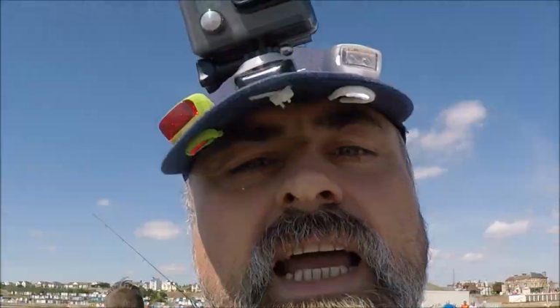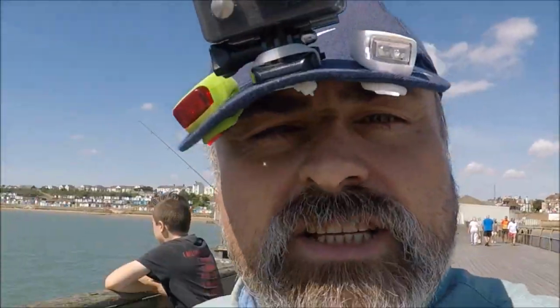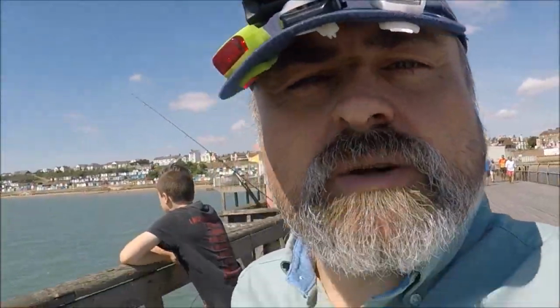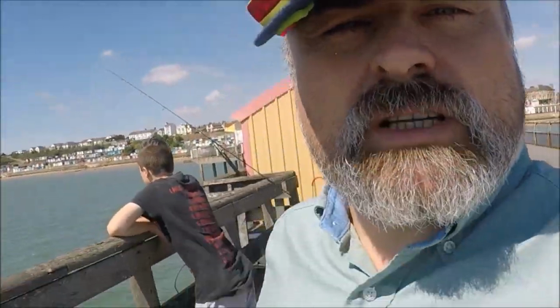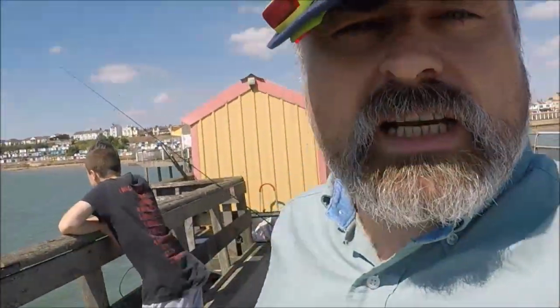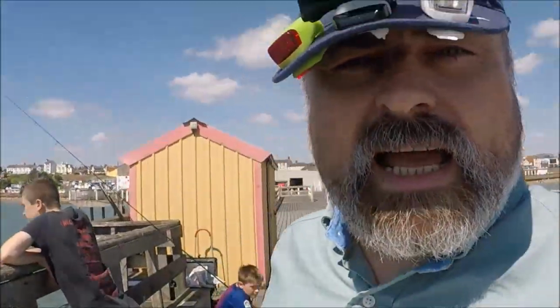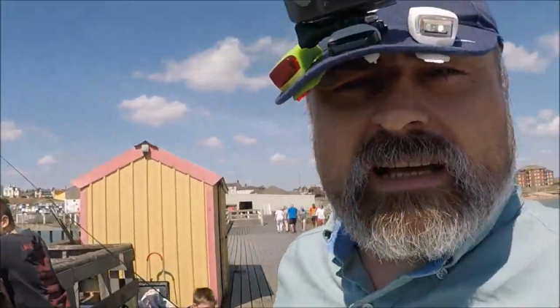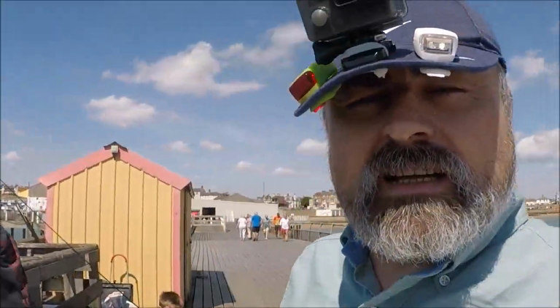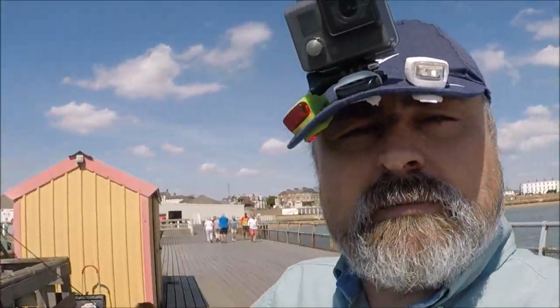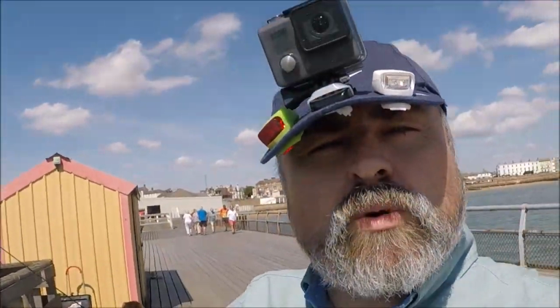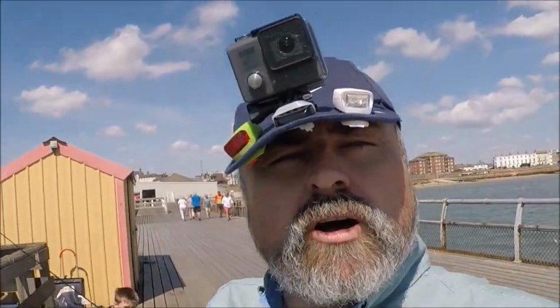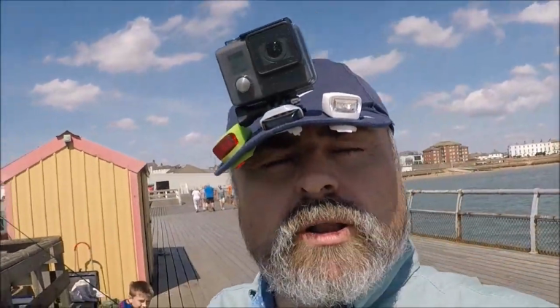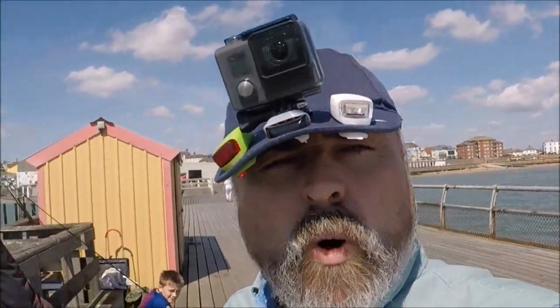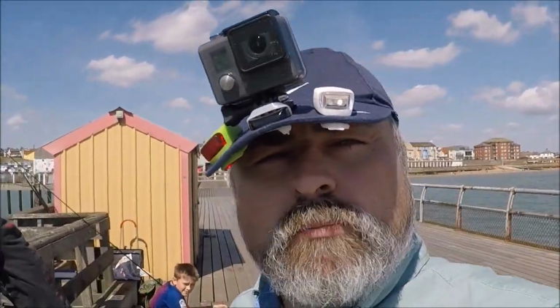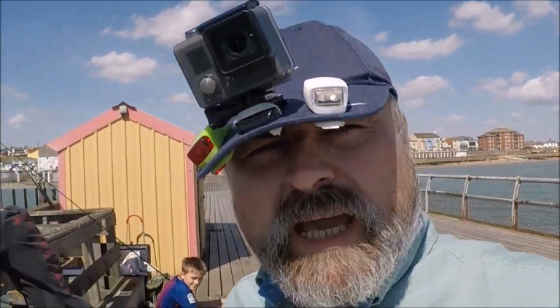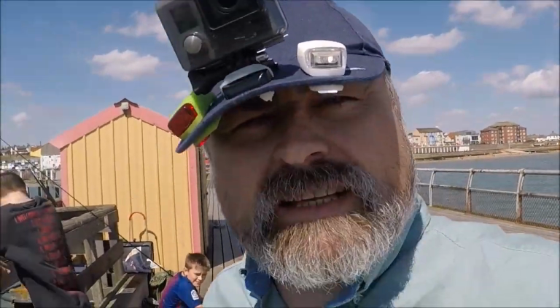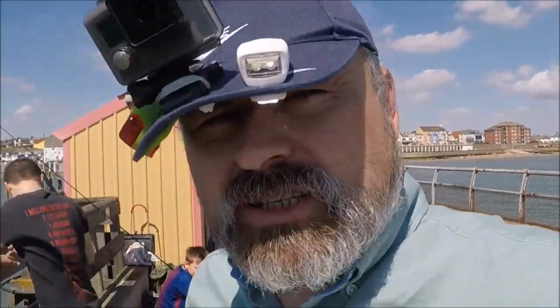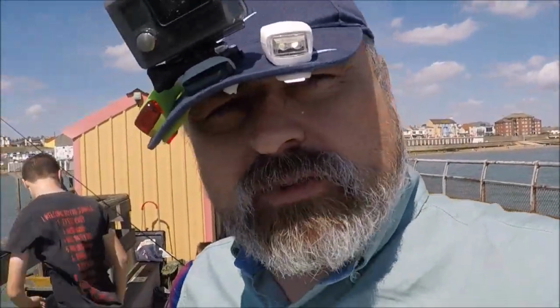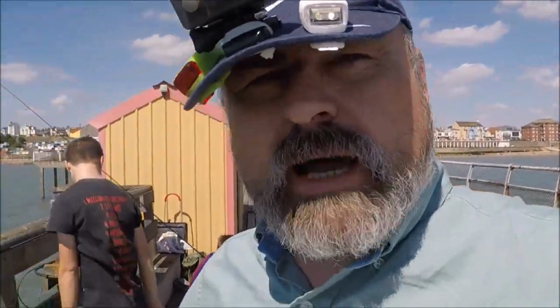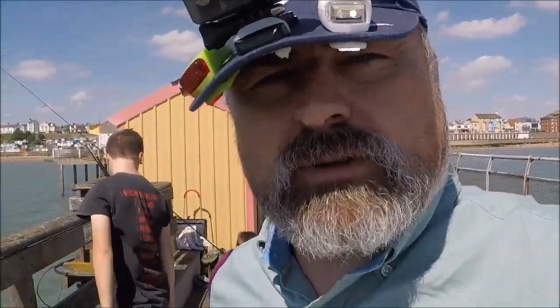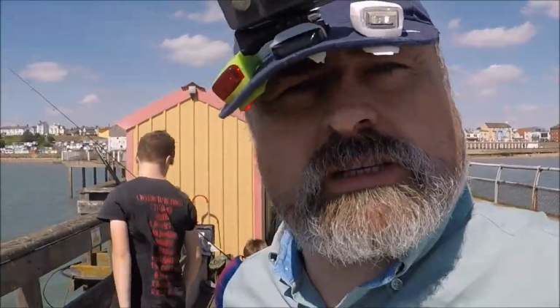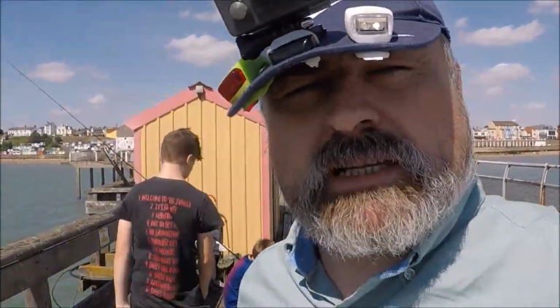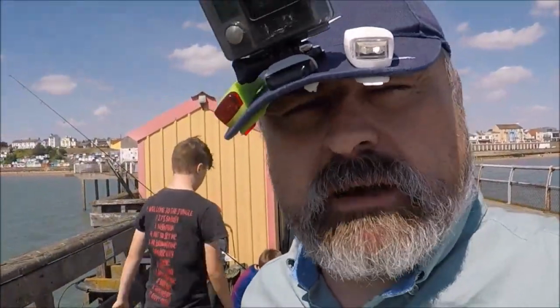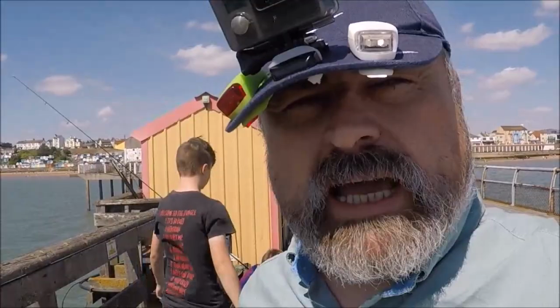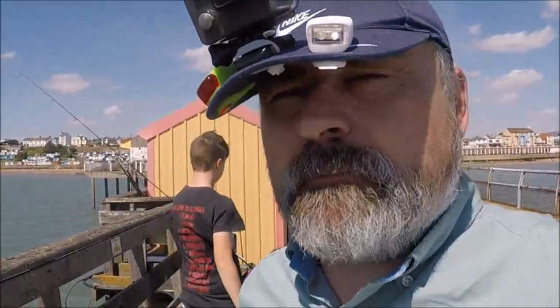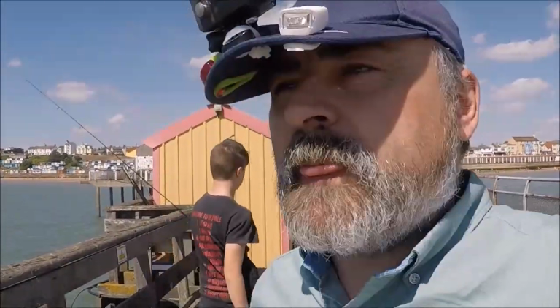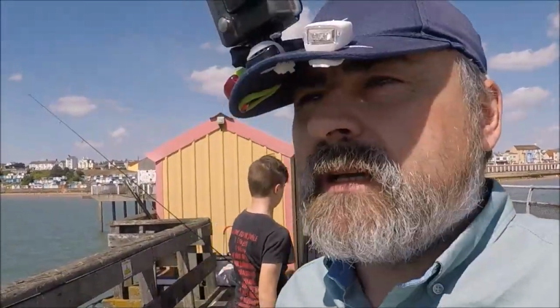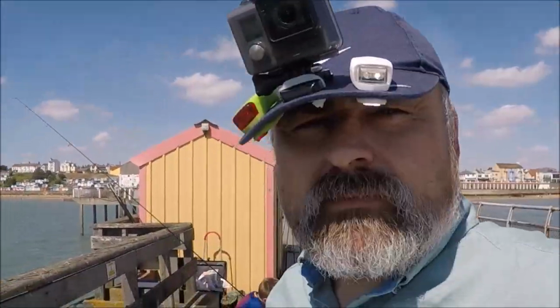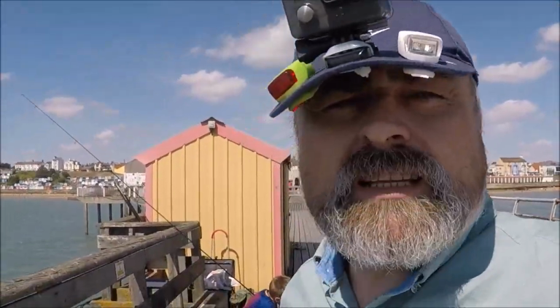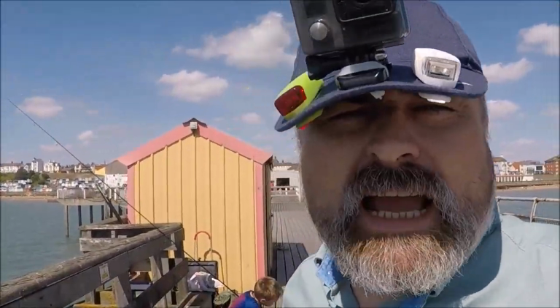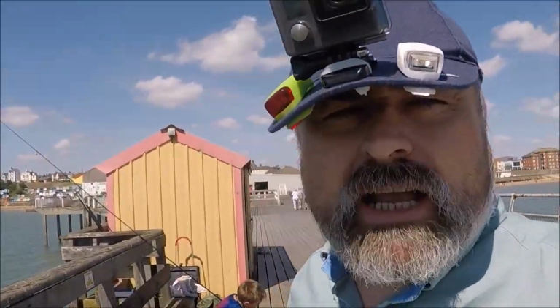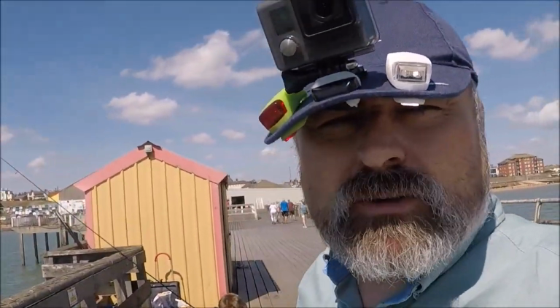Excuse the silly hat, but we're on Walton Pier, just a few hours, just messing about, see how it goes.